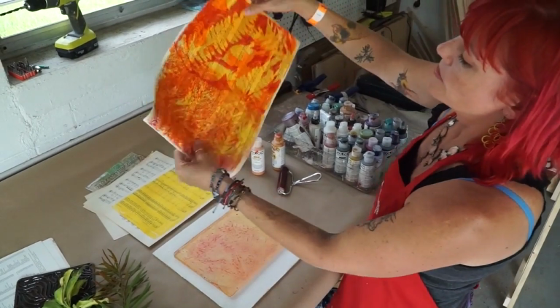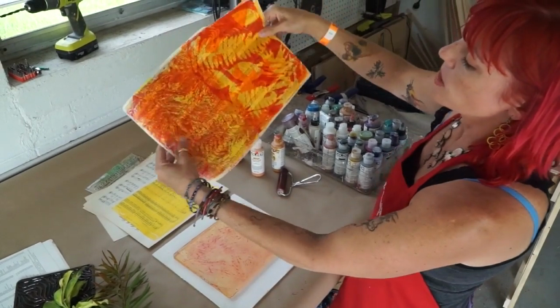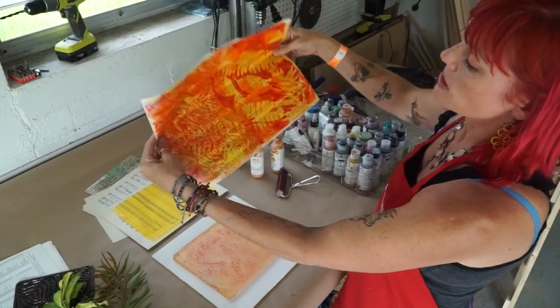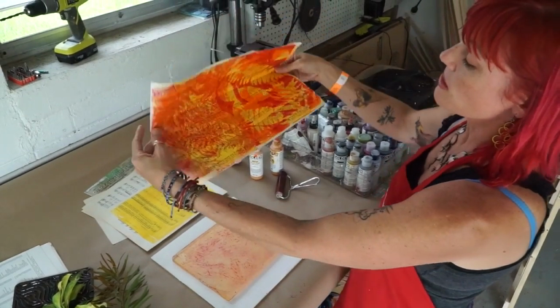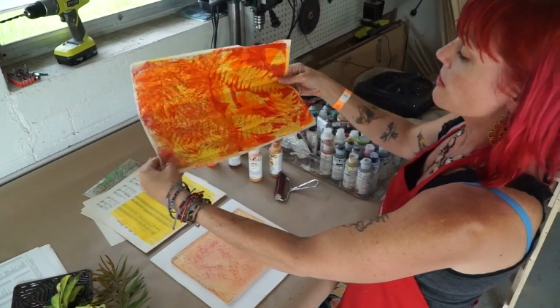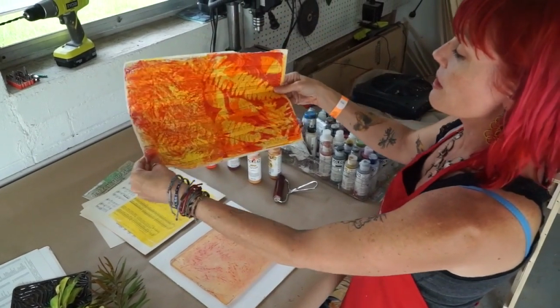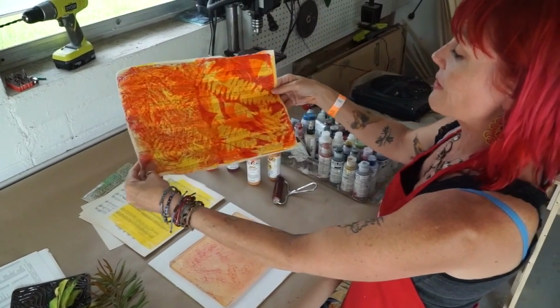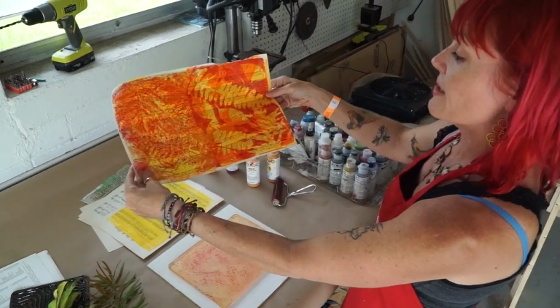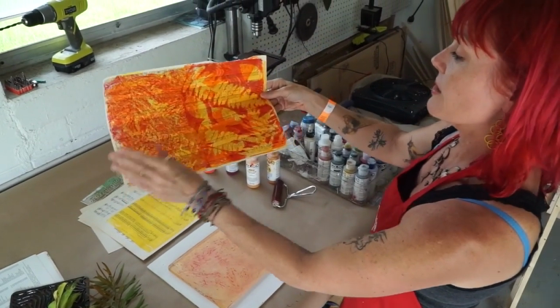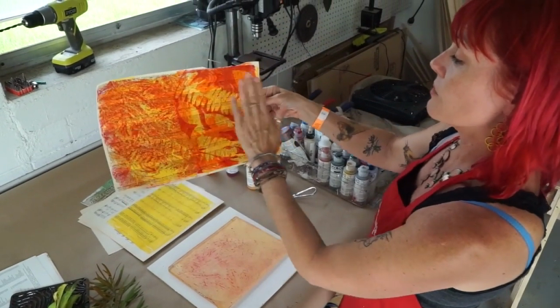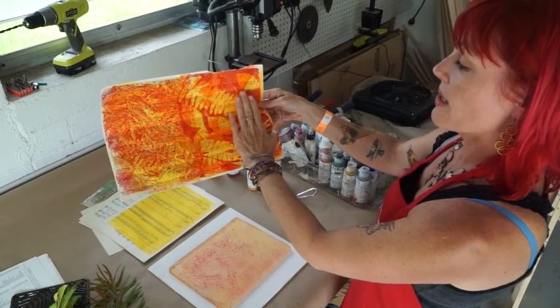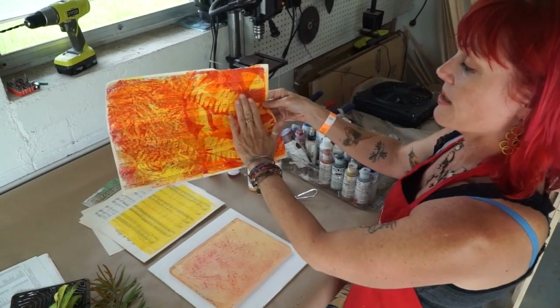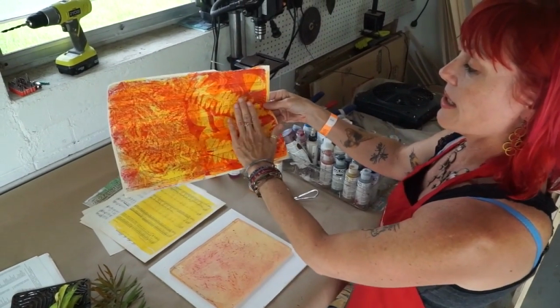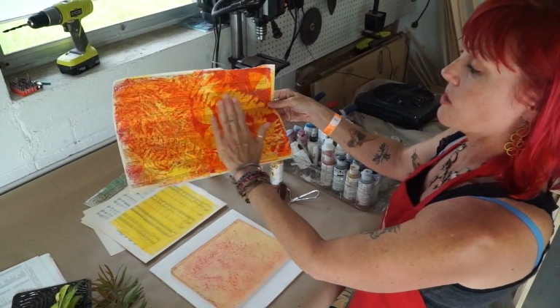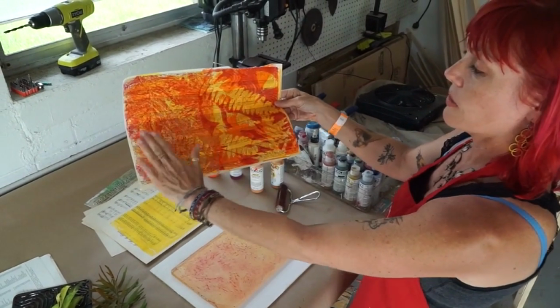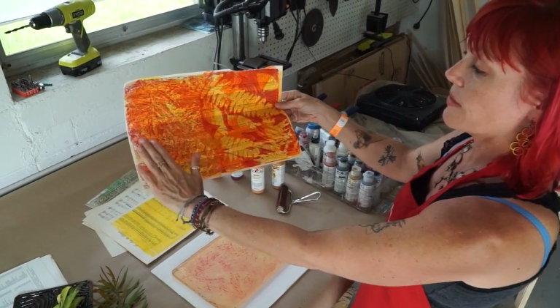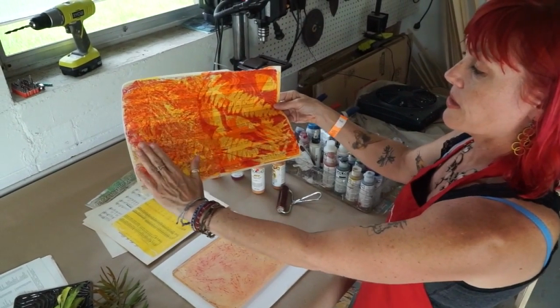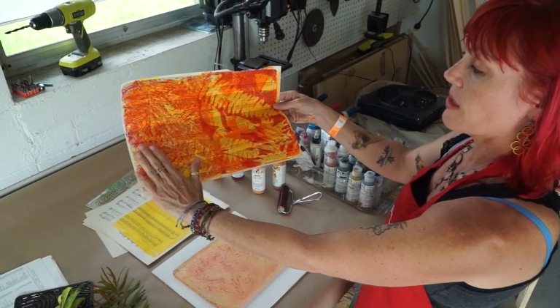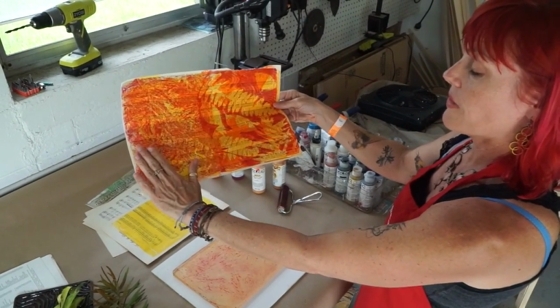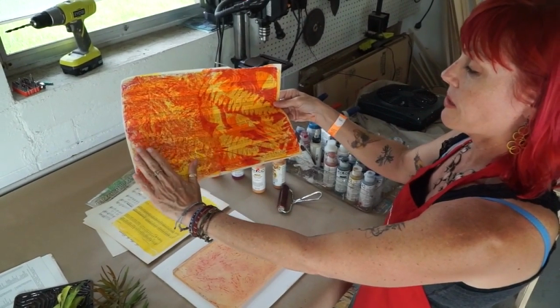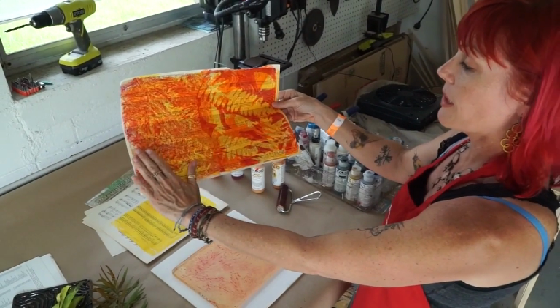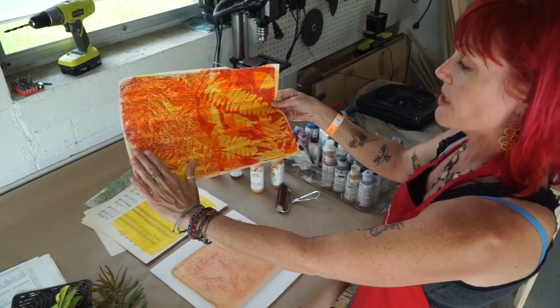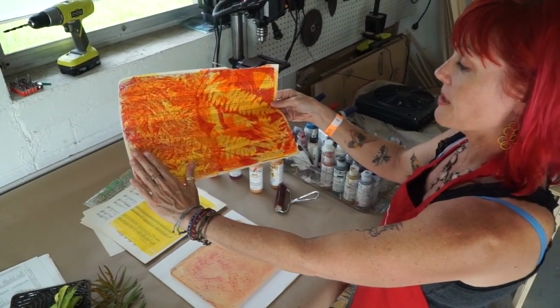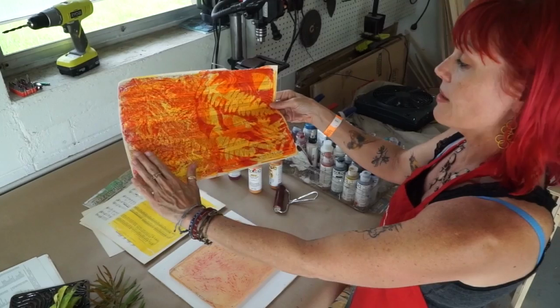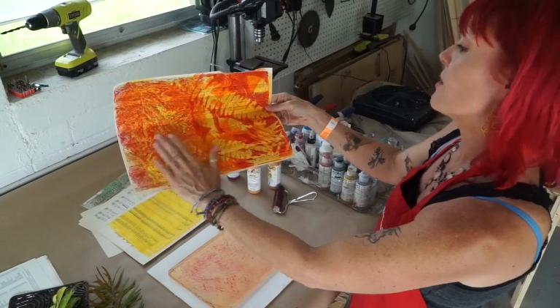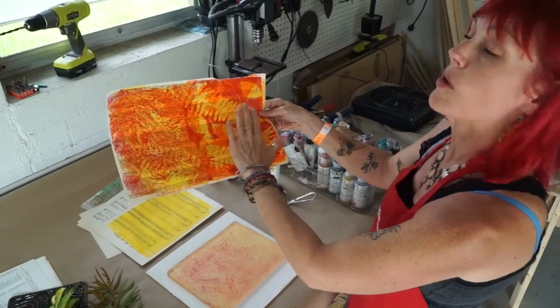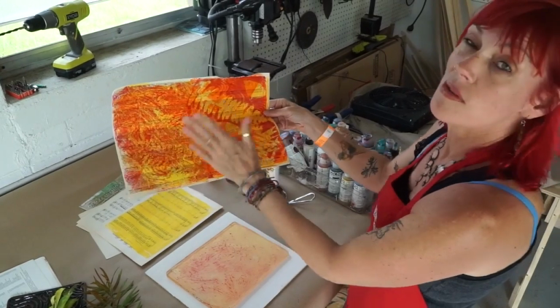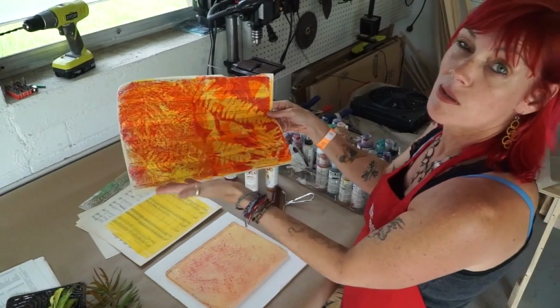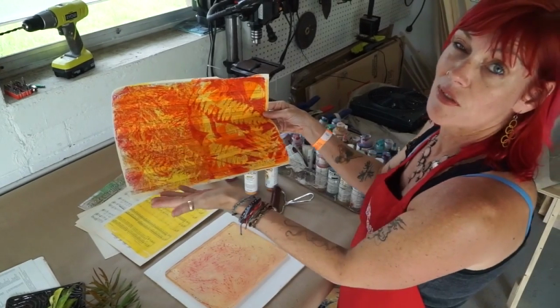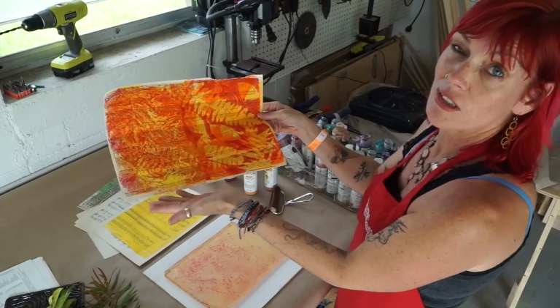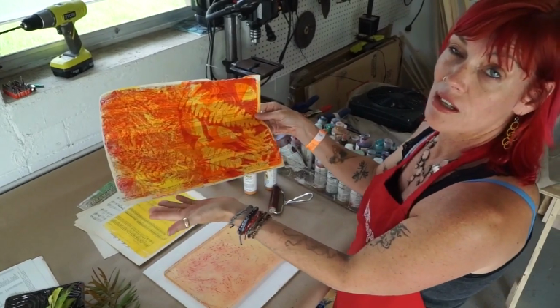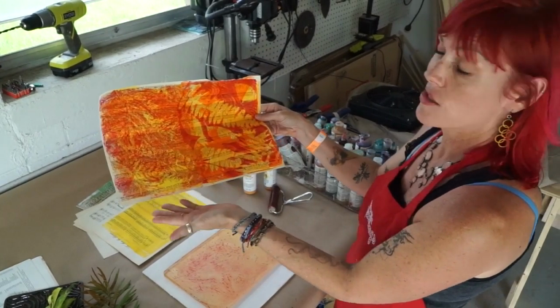The effect on the right hand side is totally different than the effect on the left hand side, but they're both usable for collage.